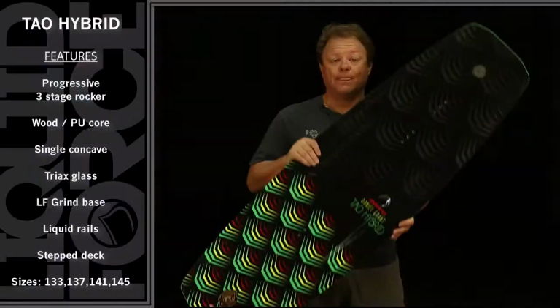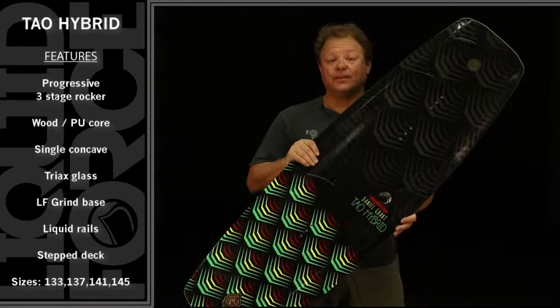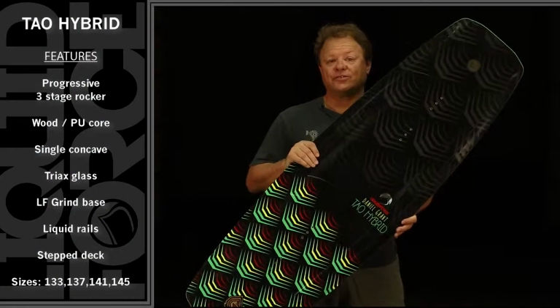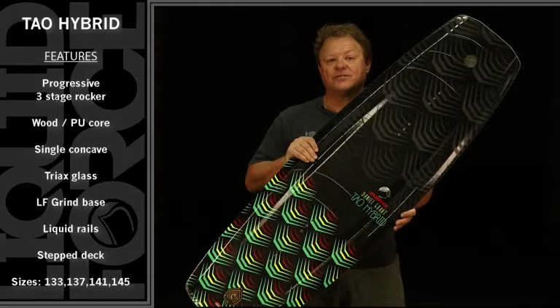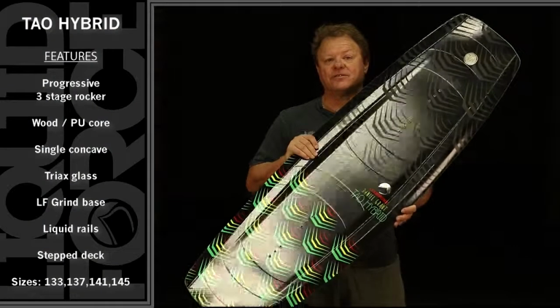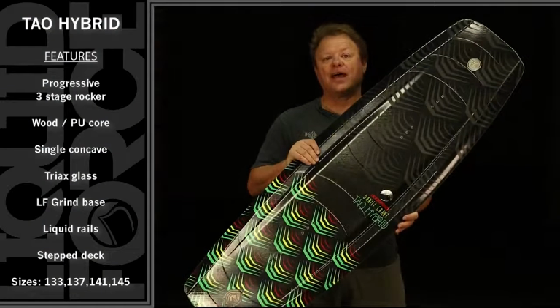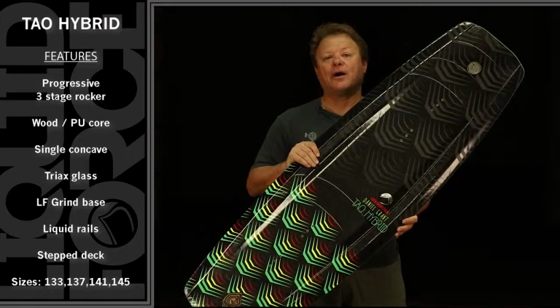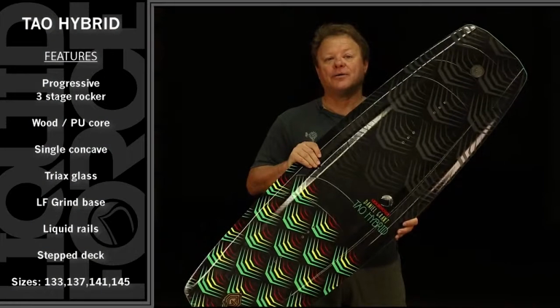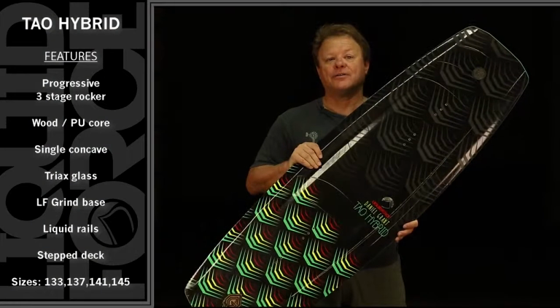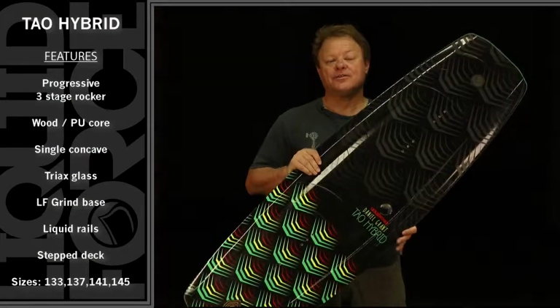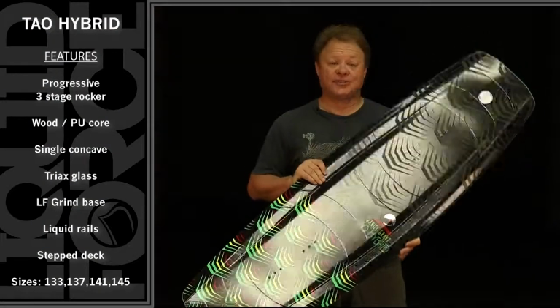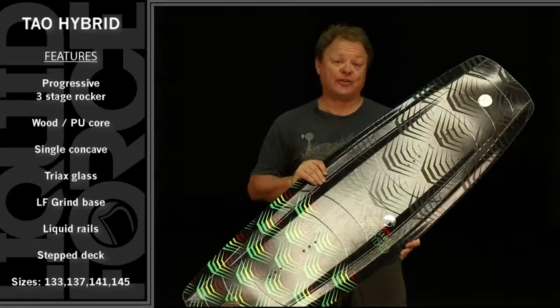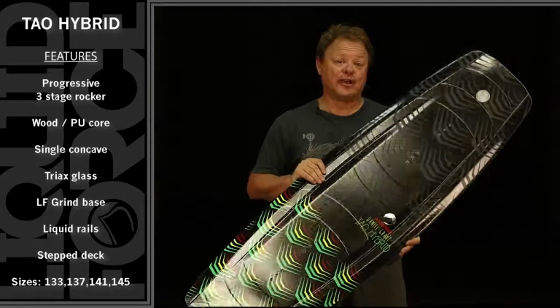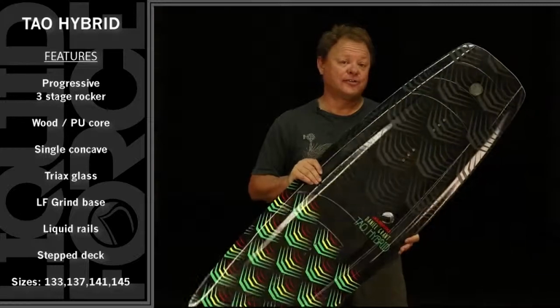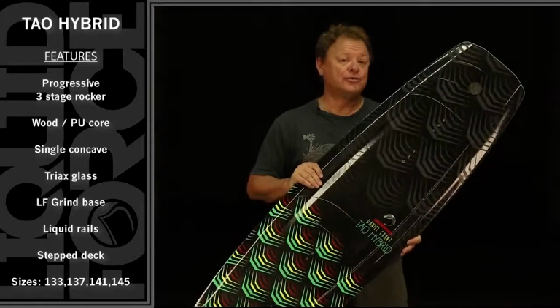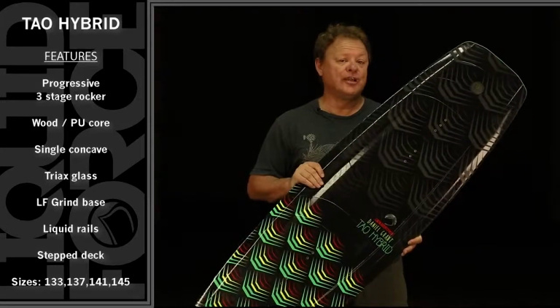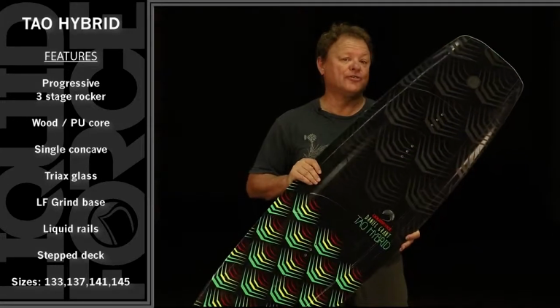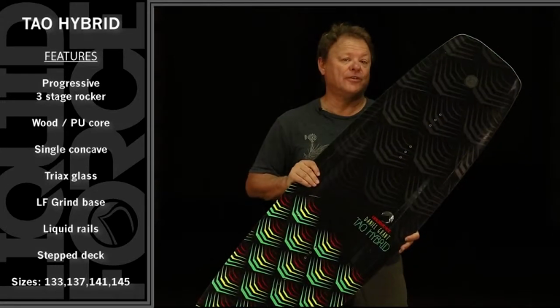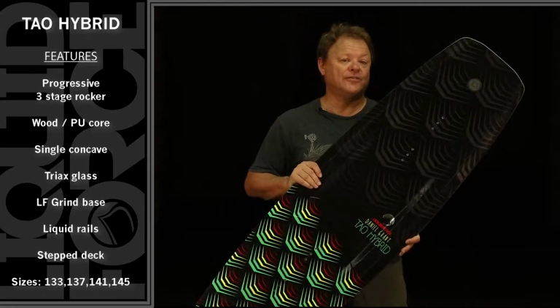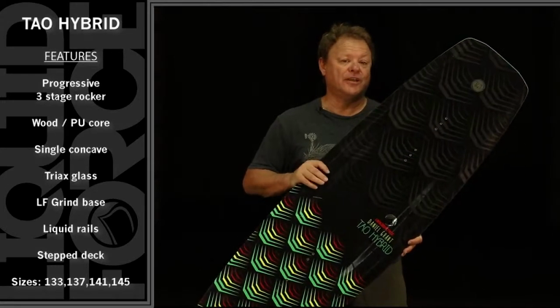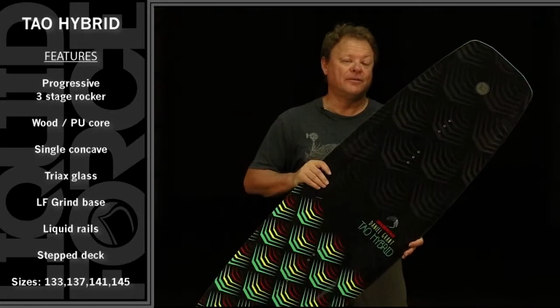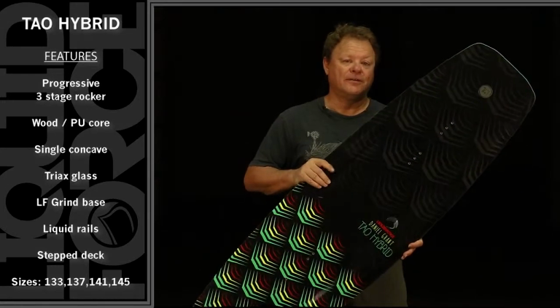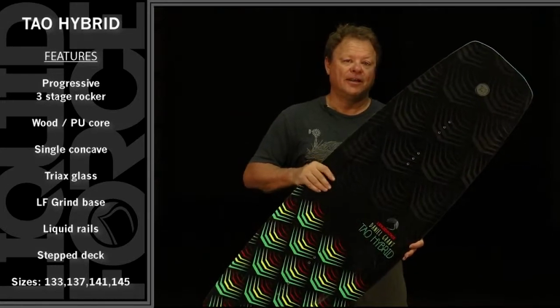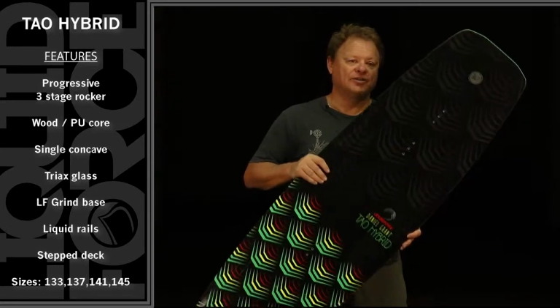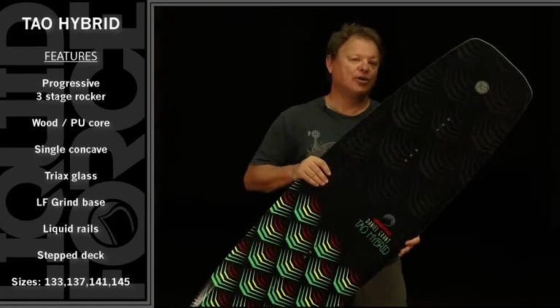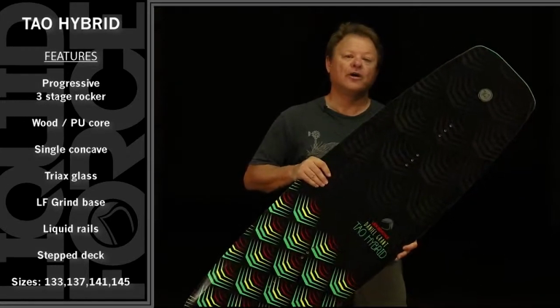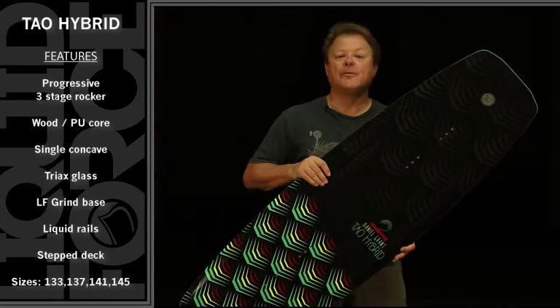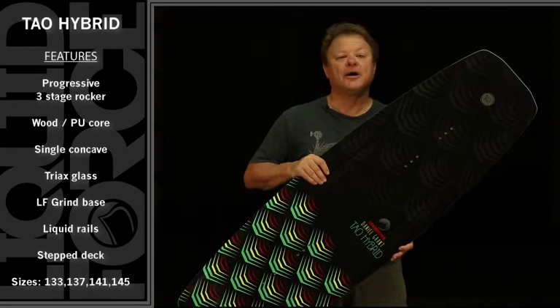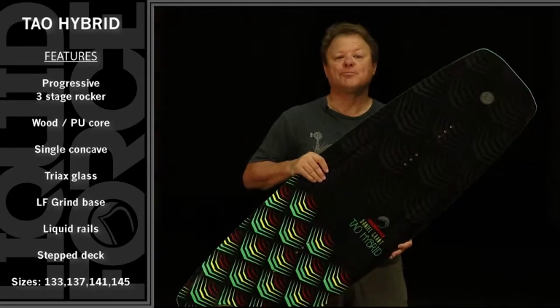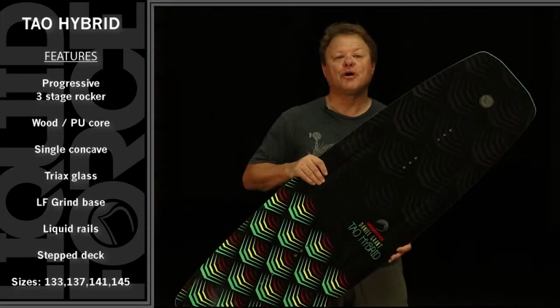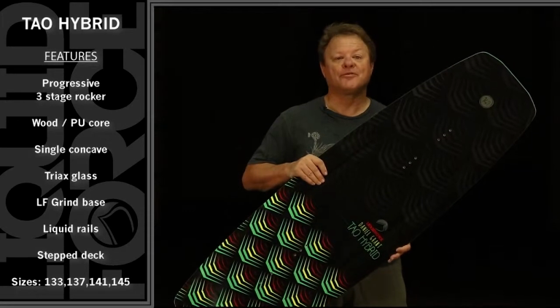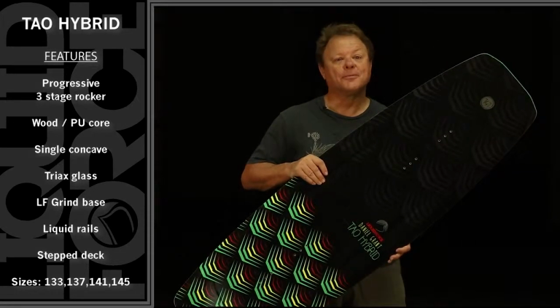This is the Tau Hybrid. This is Daniel Grant's new shape for 2015 and it's a no-compromise park performer.